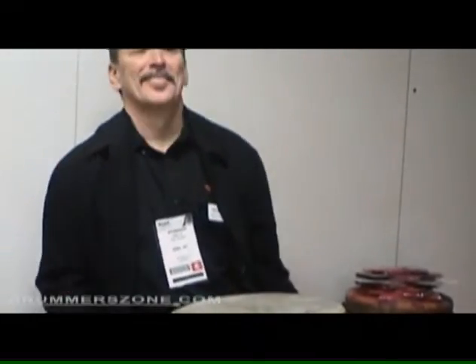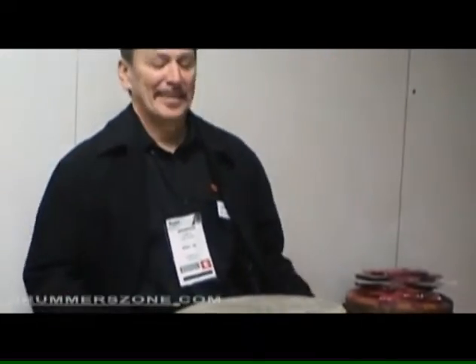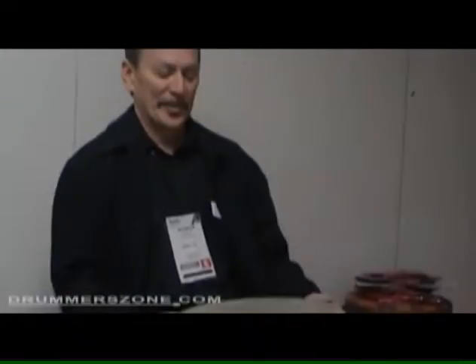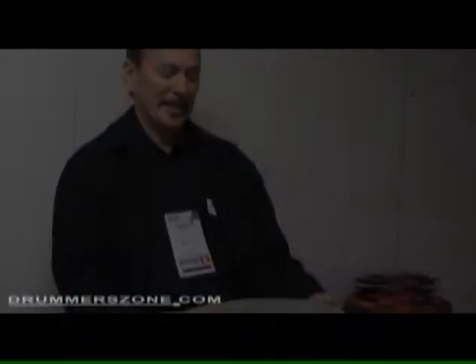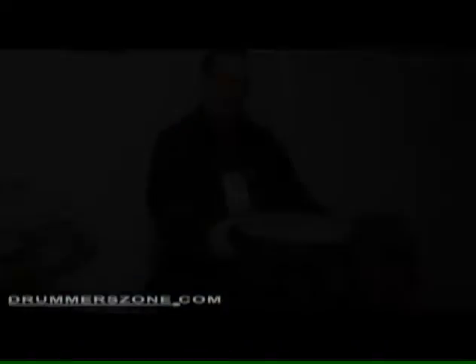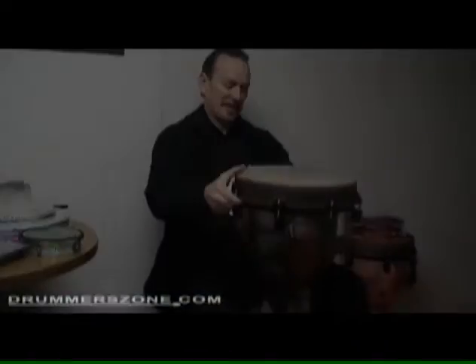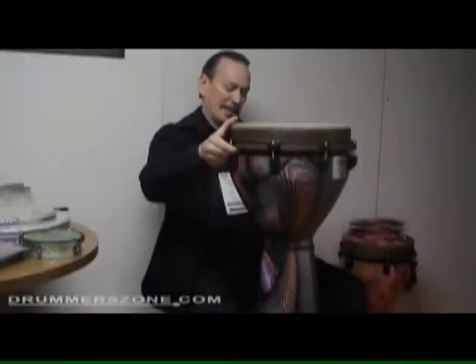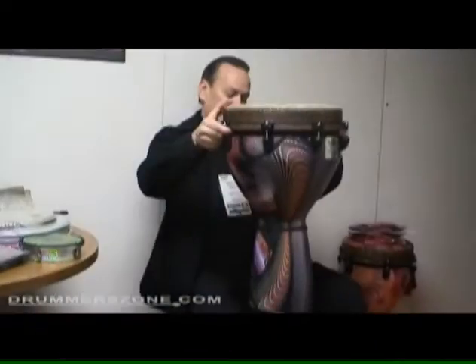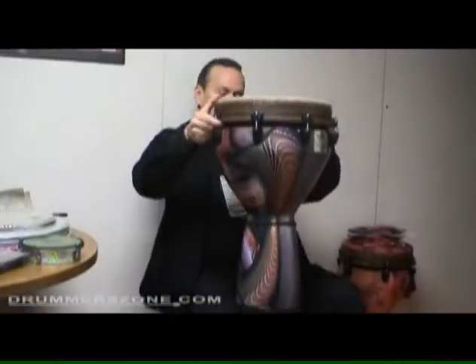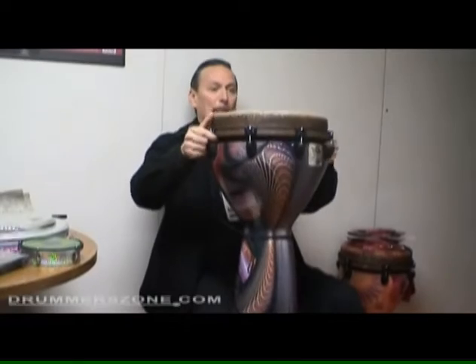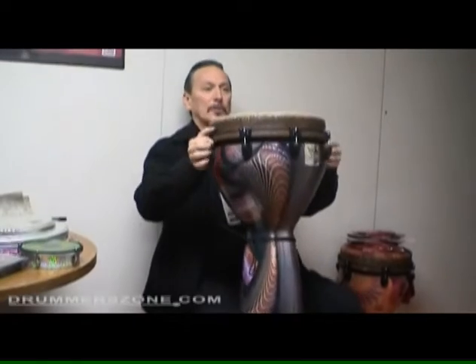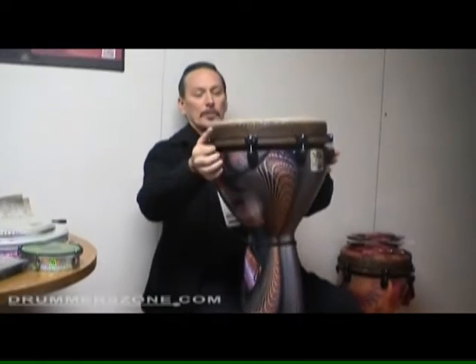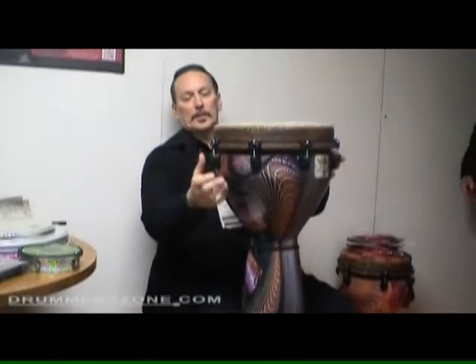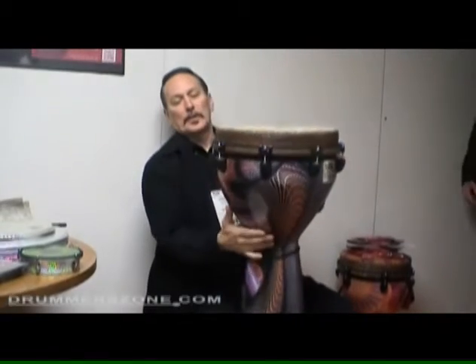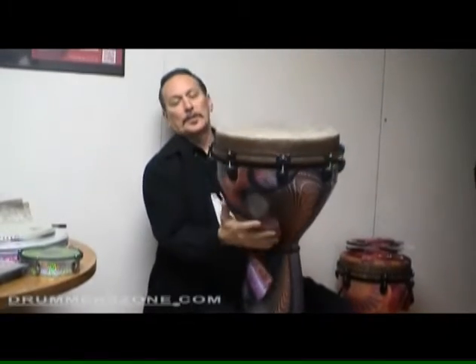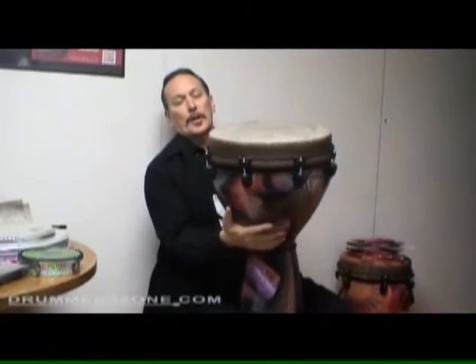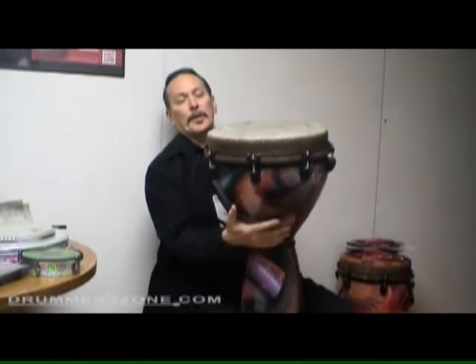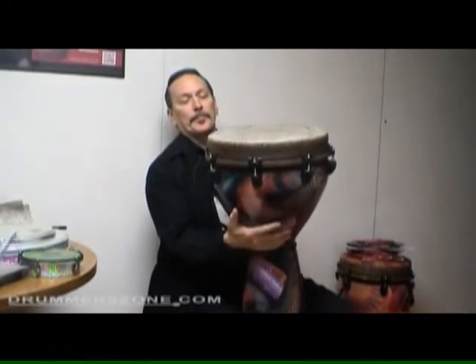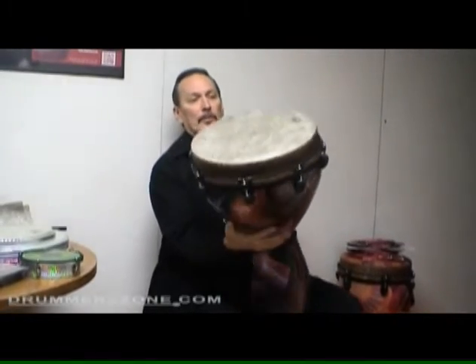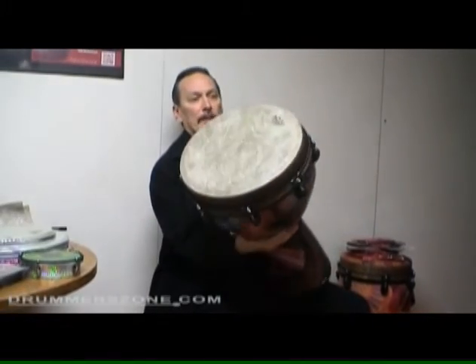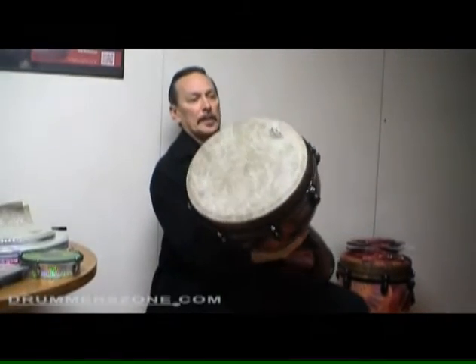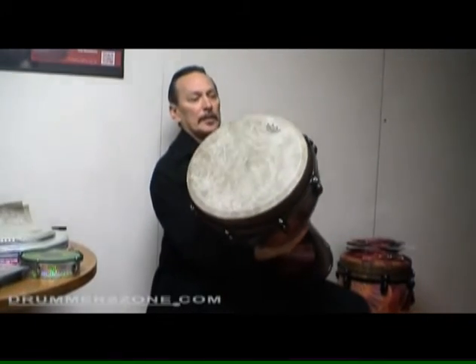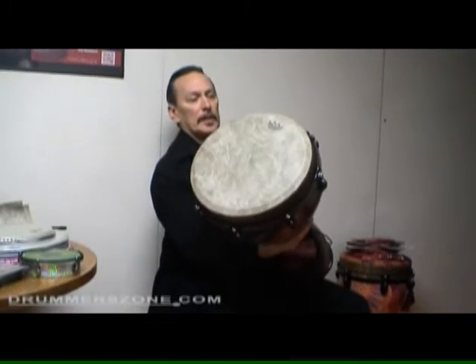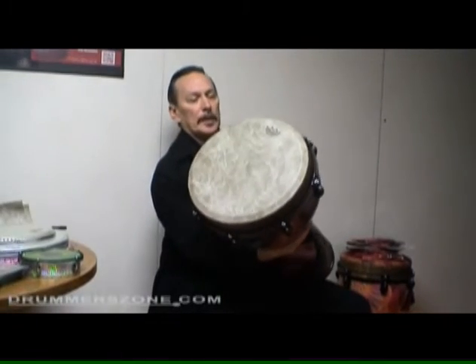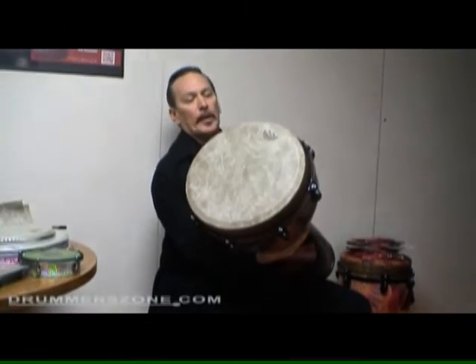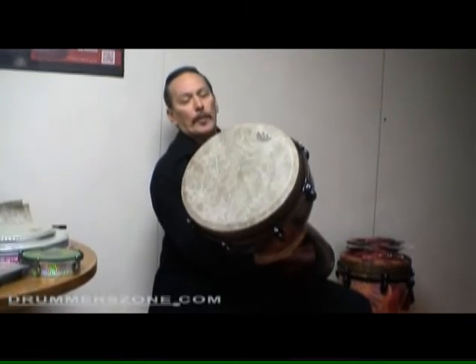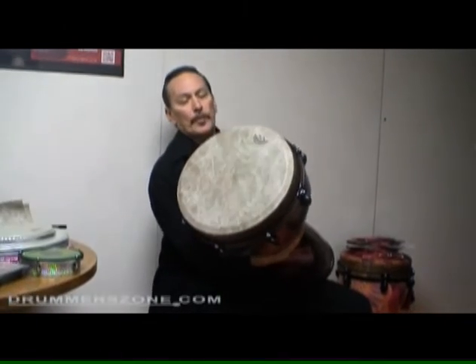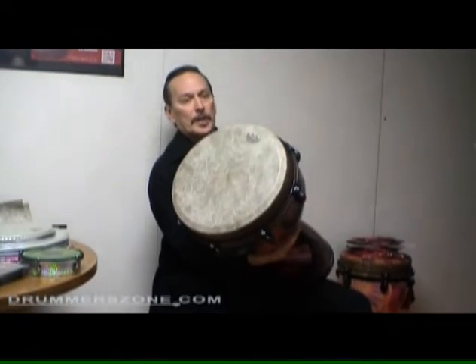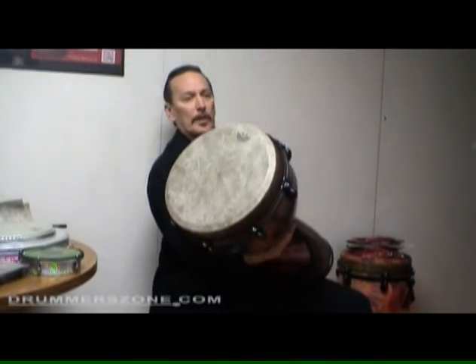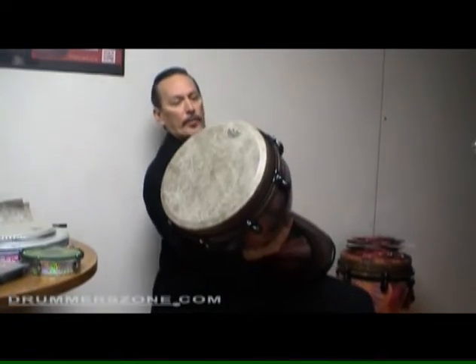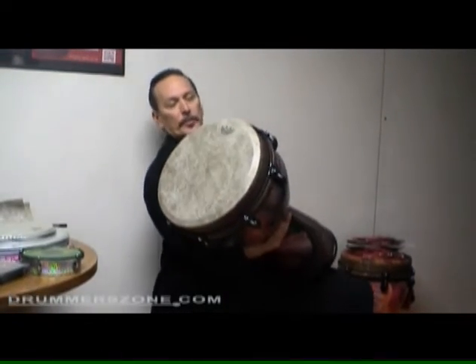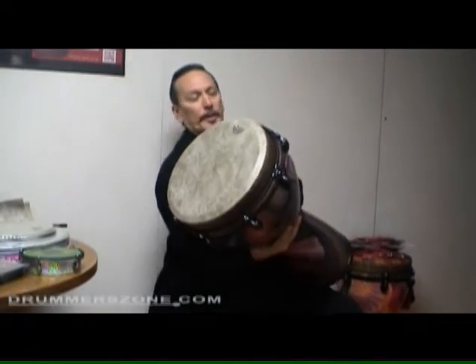This is the Mondo djembe with the SkinDeep Fiberskin graphic drumhead.